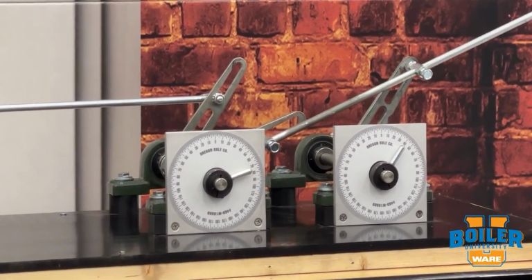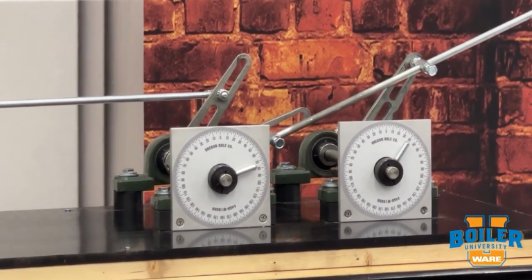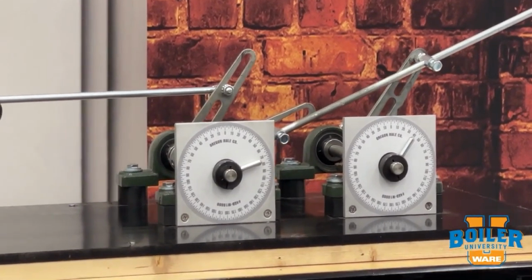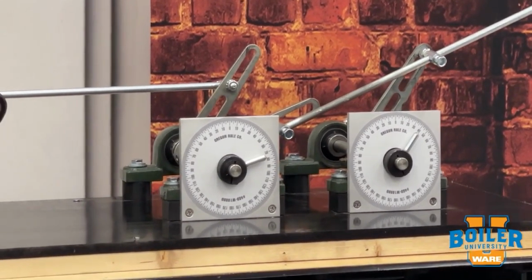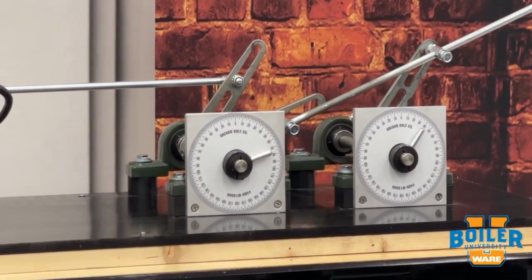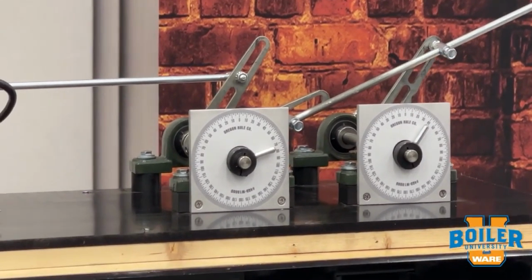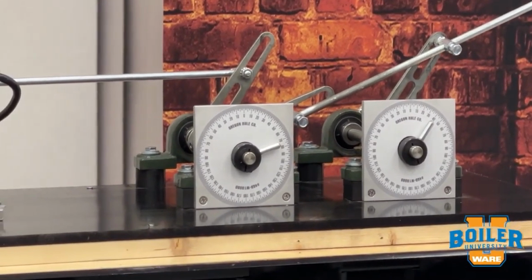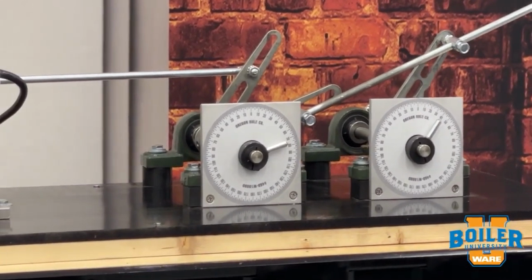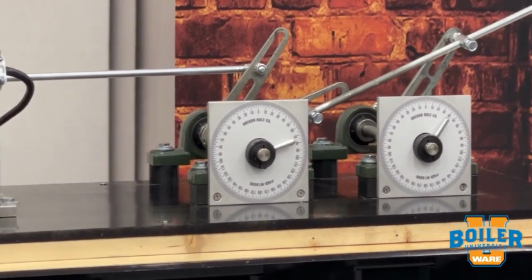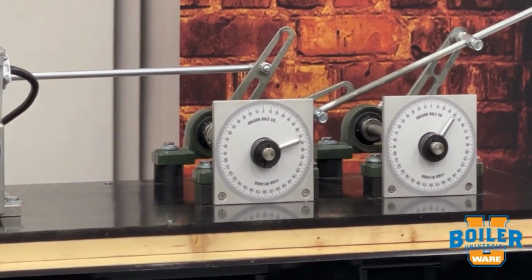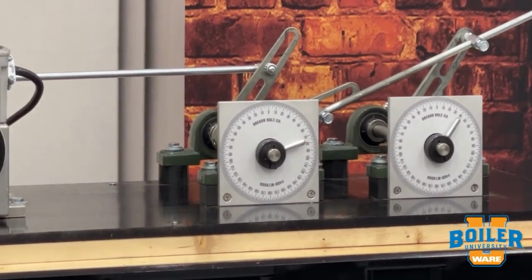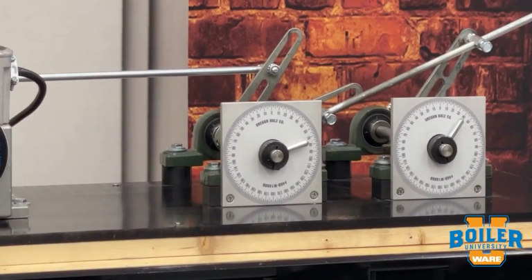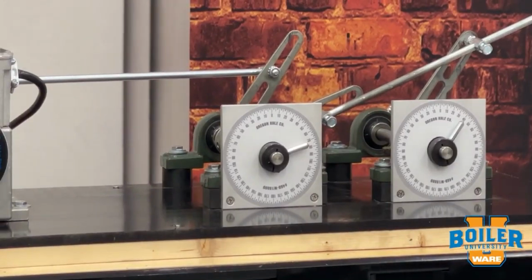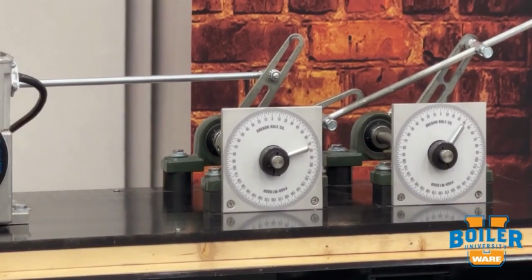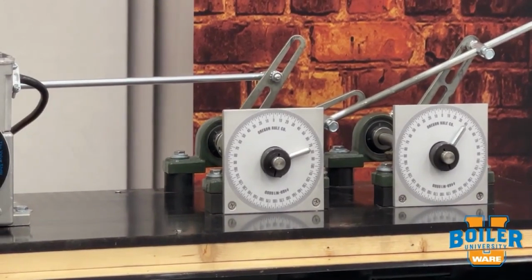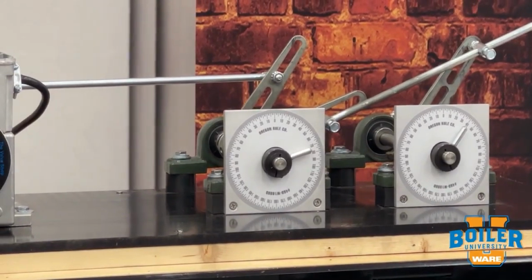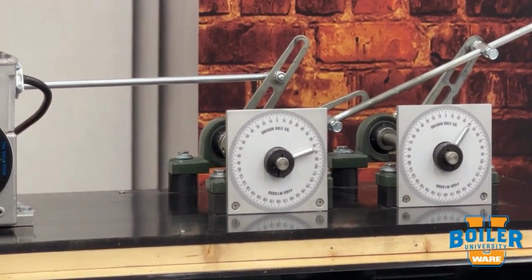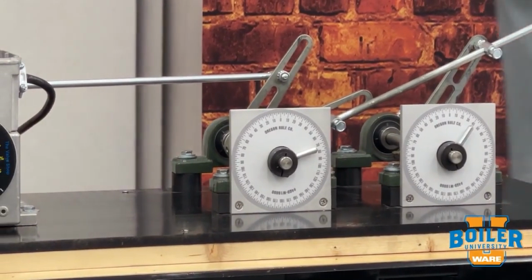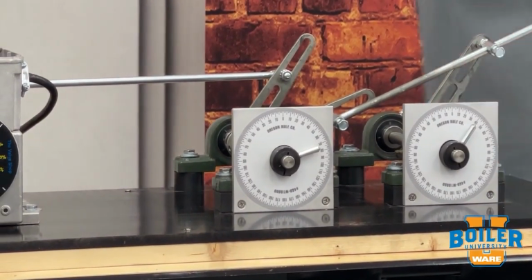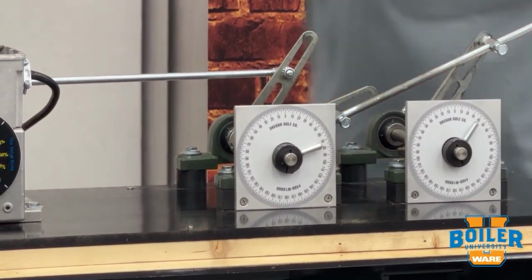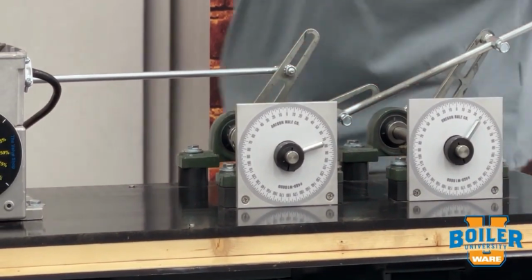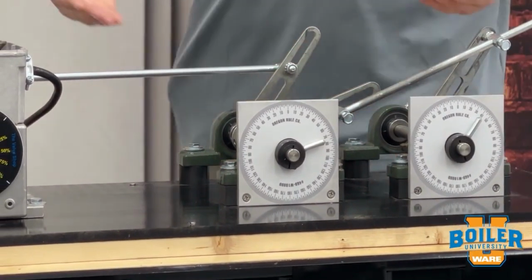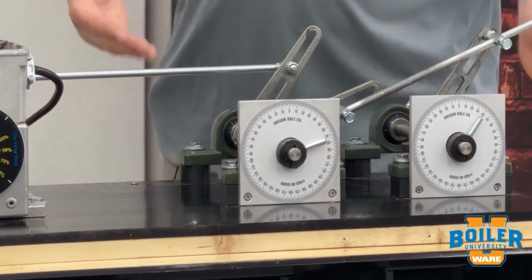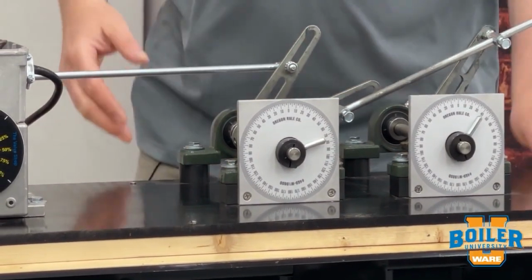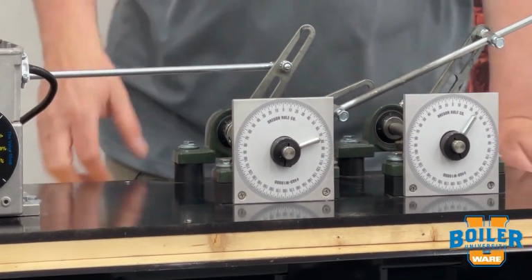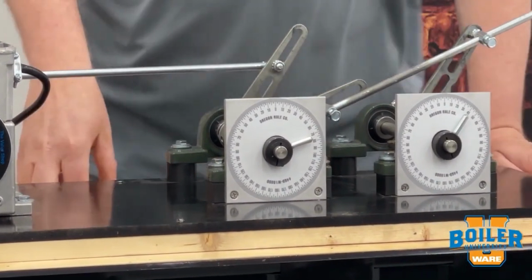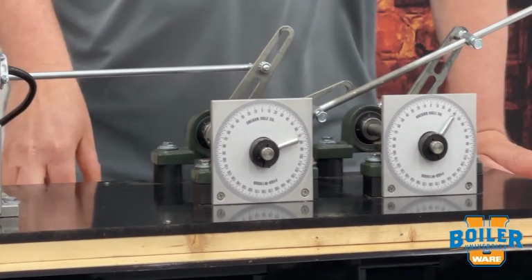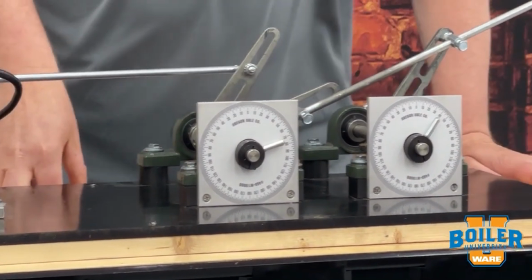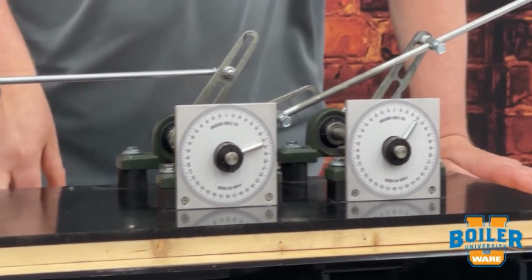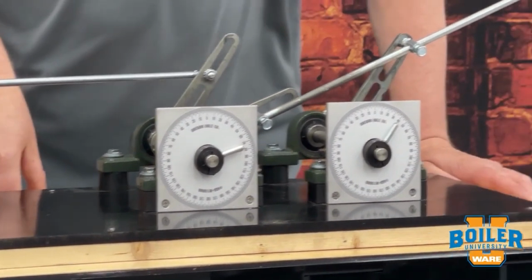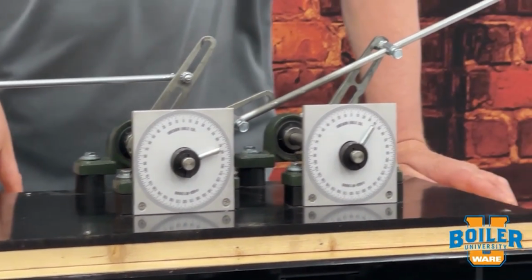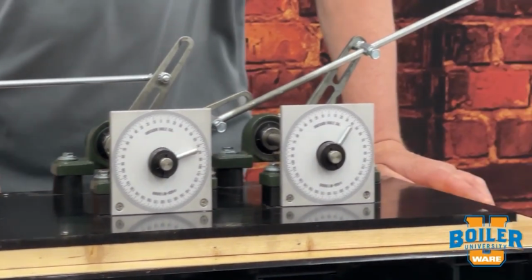And that's good if our air damper is opening and giving us much more air than we need as we go up the firing rate.